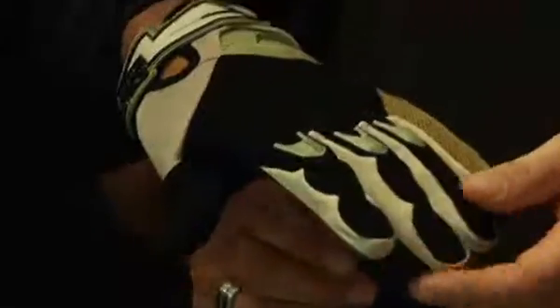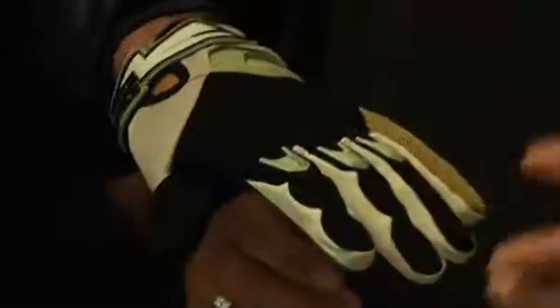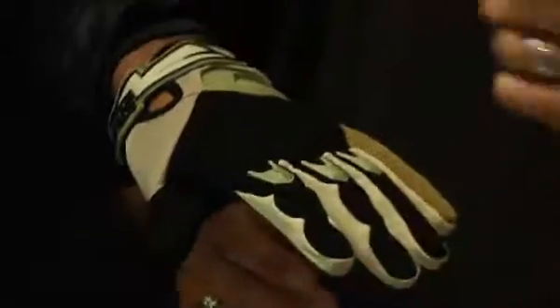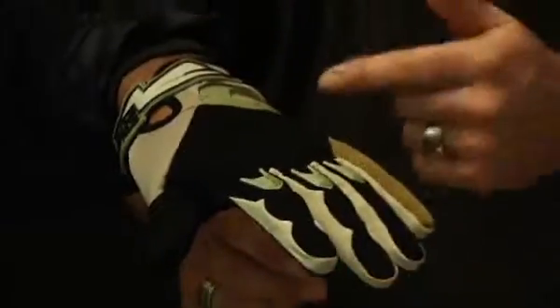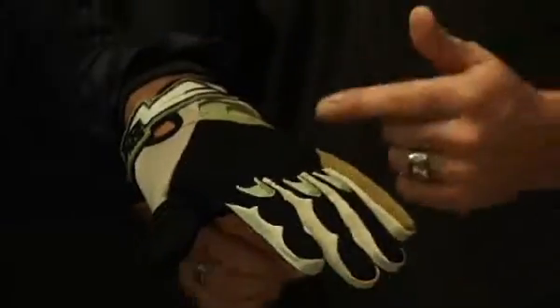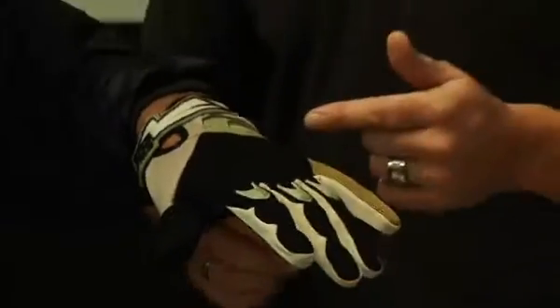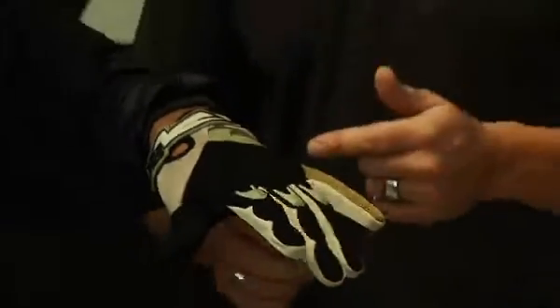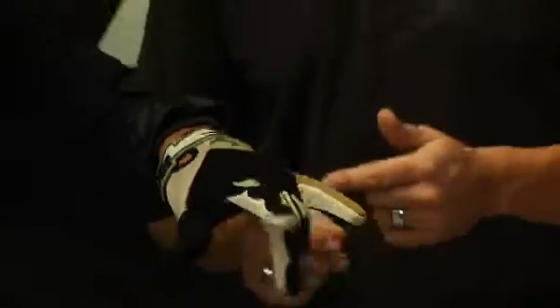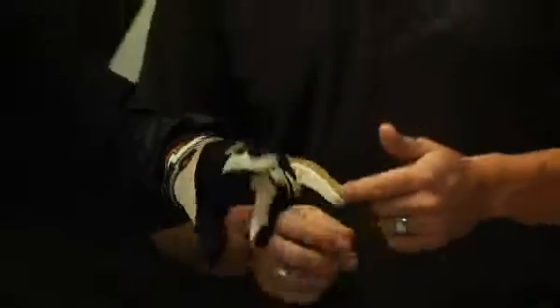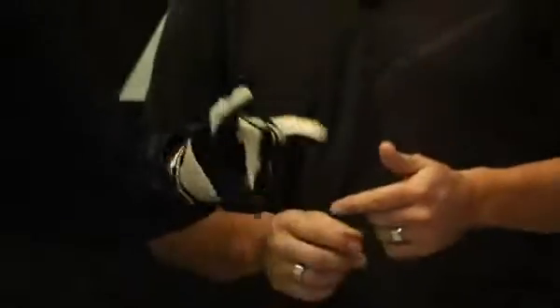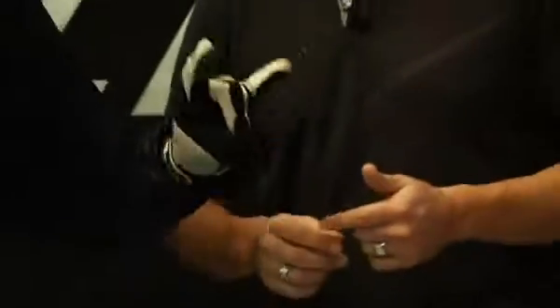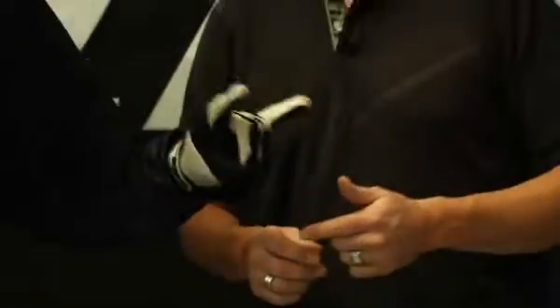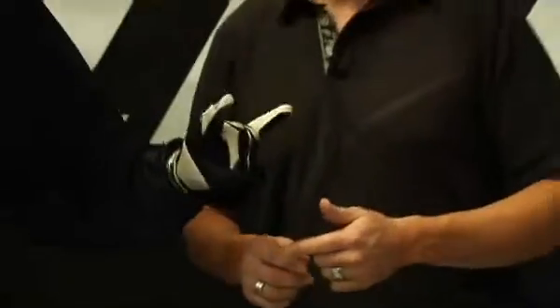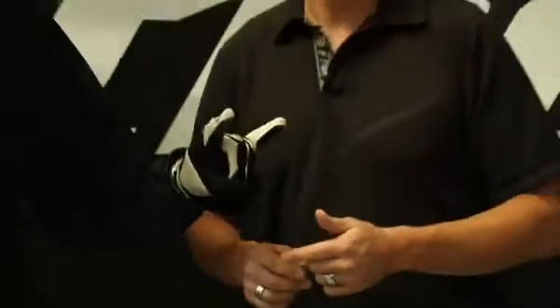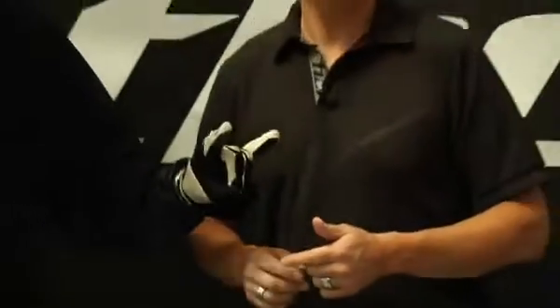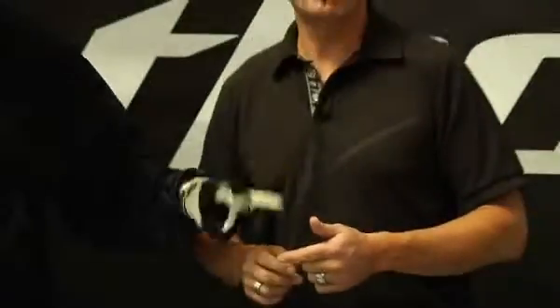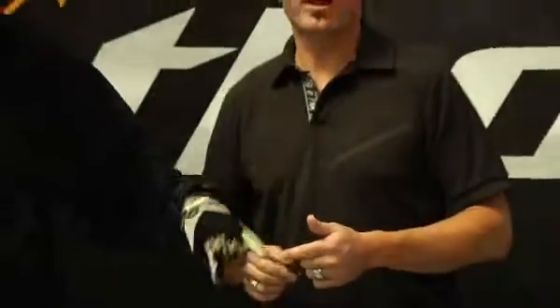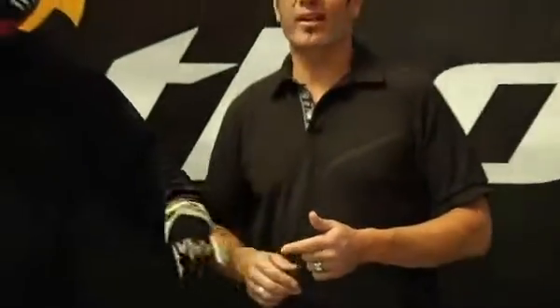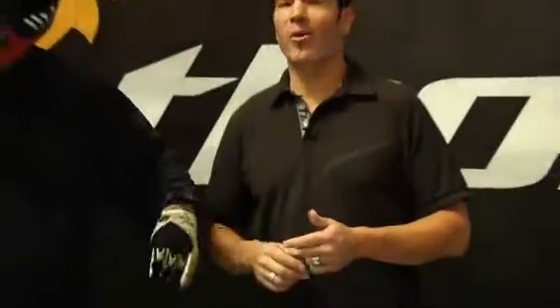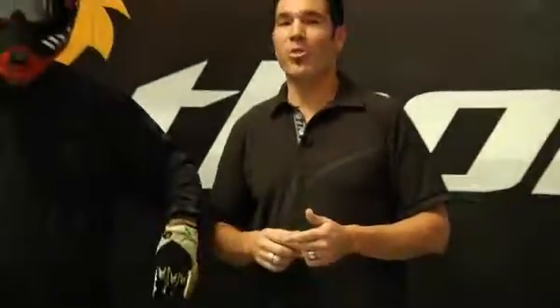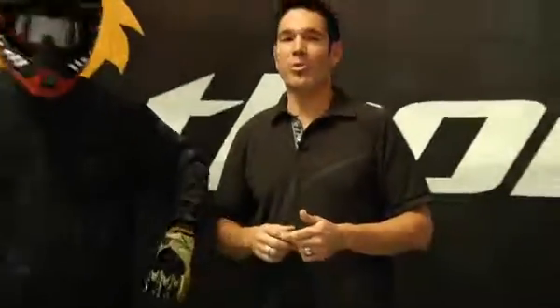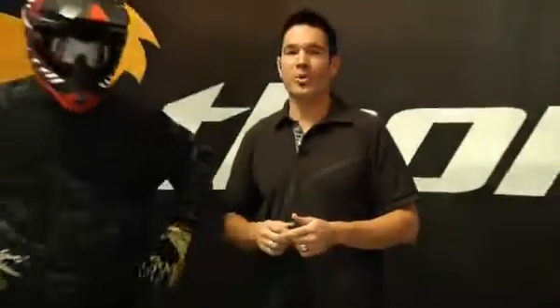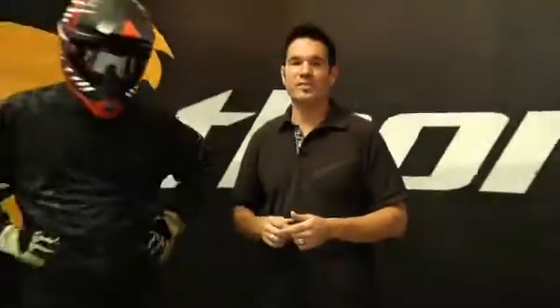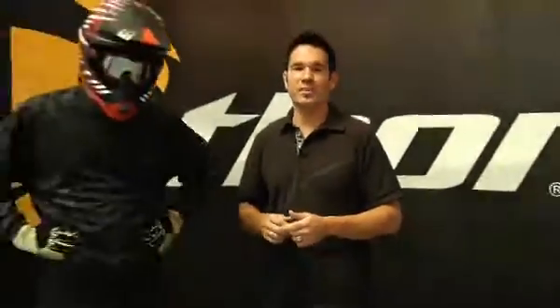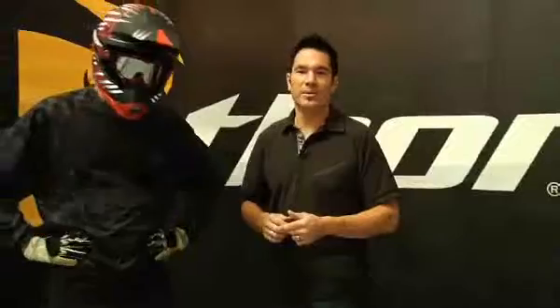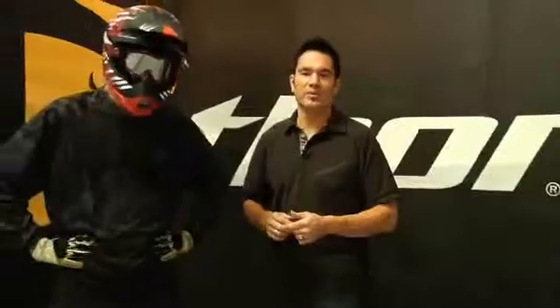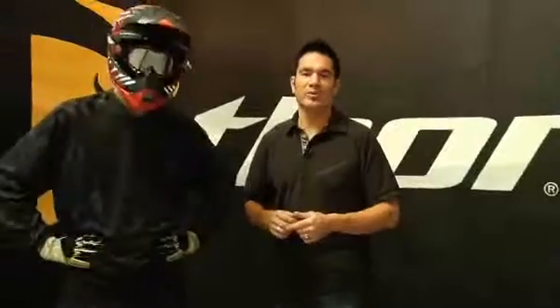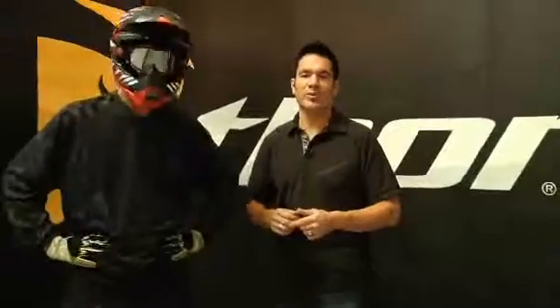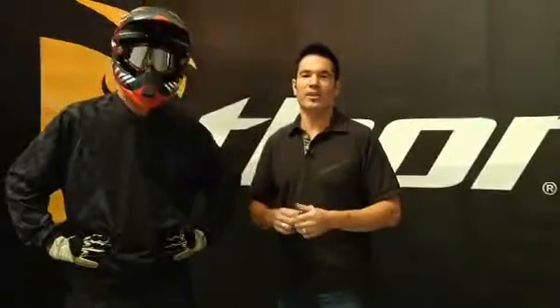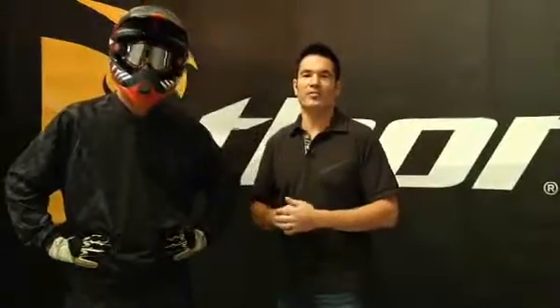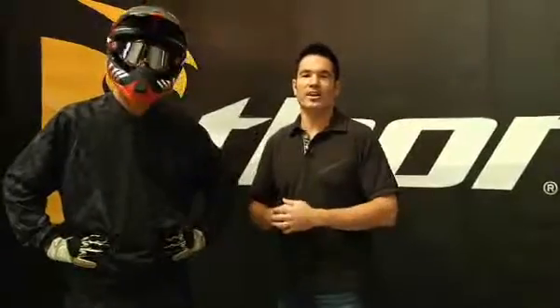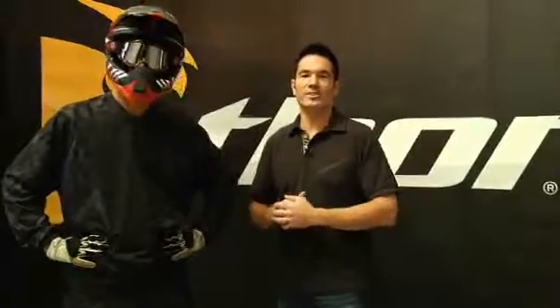So go check out the Thor Static glove, located at all Thor Parts Unlimited dealers across the nation.